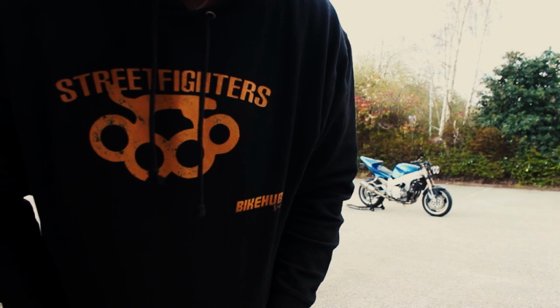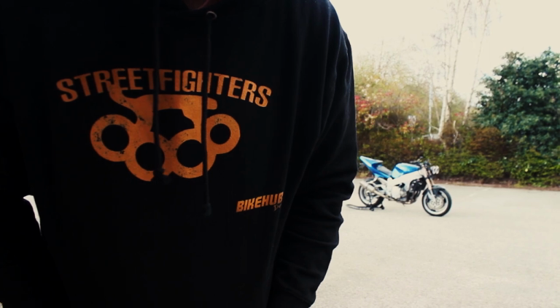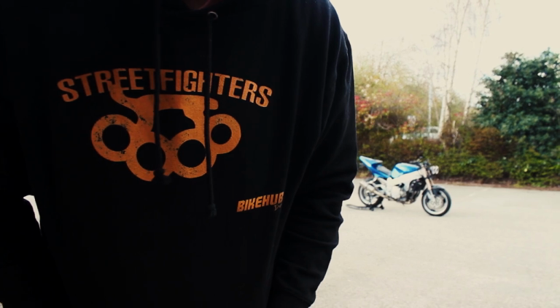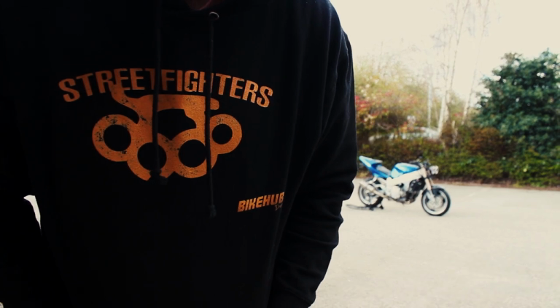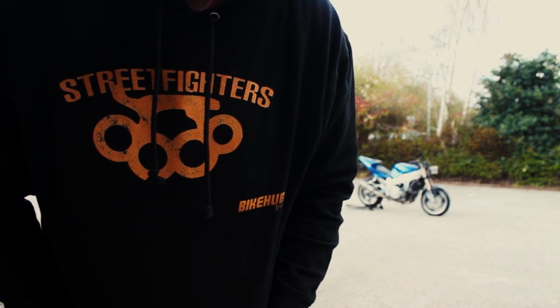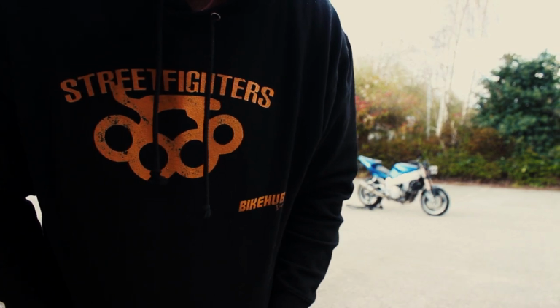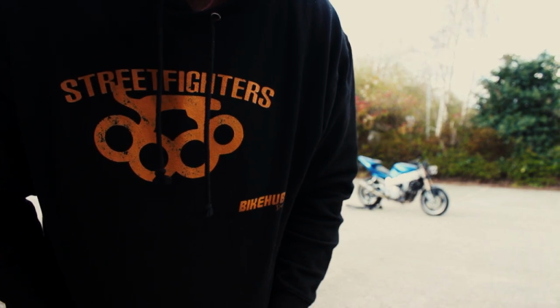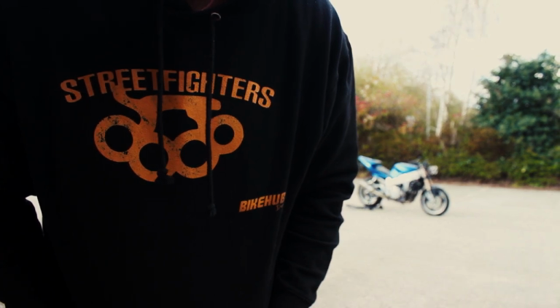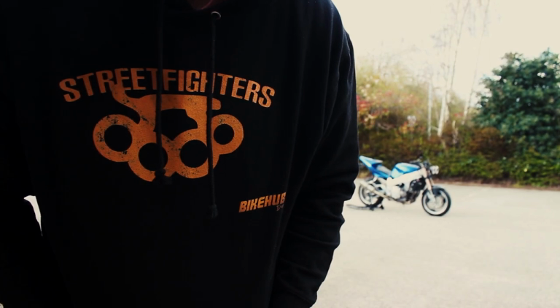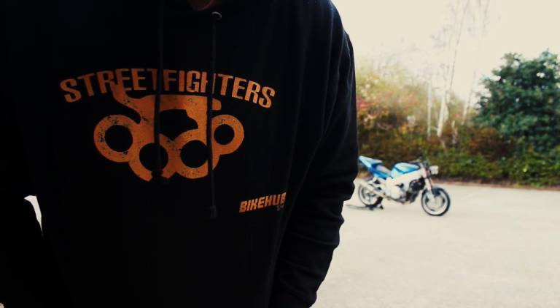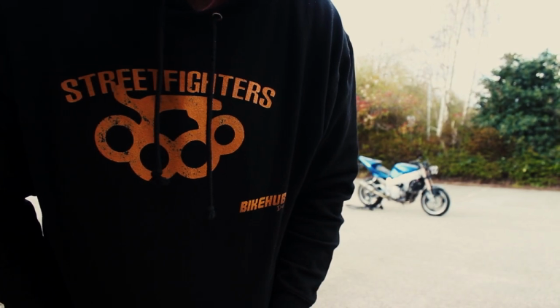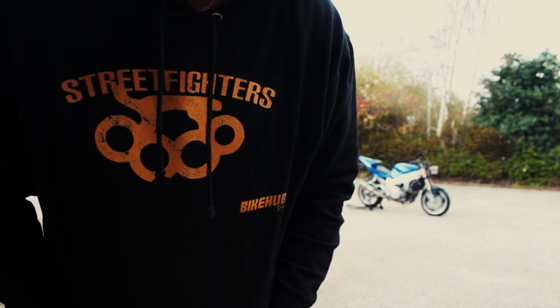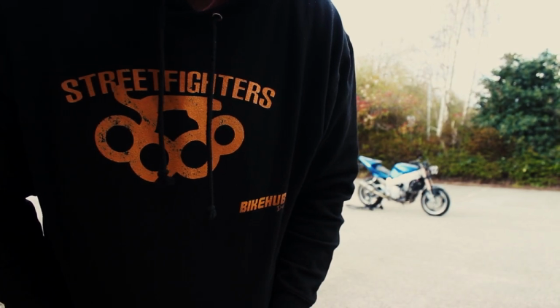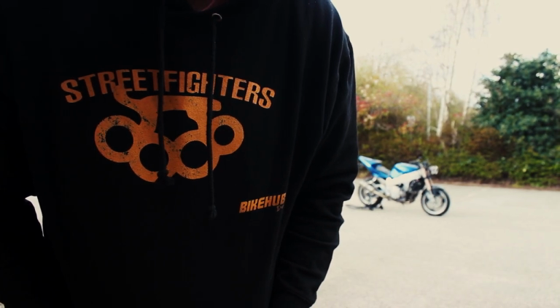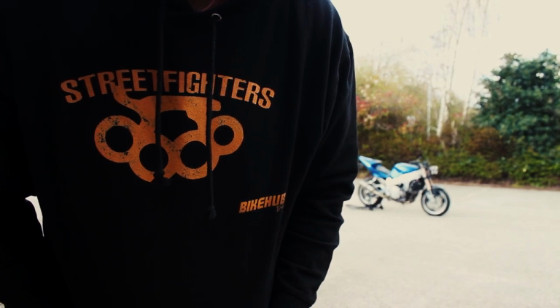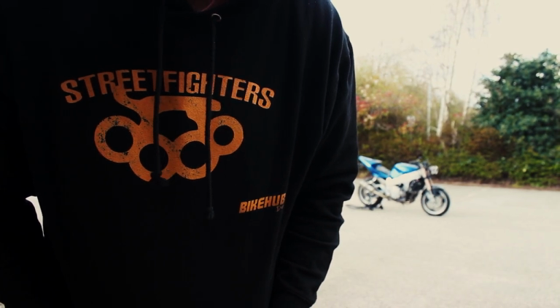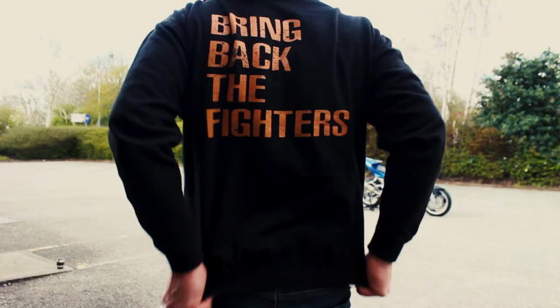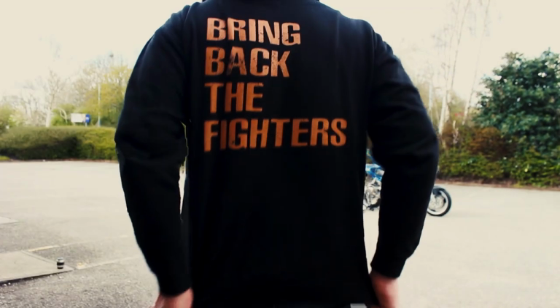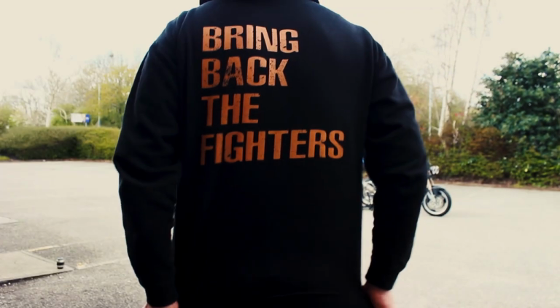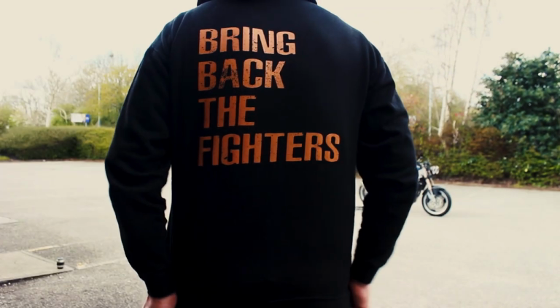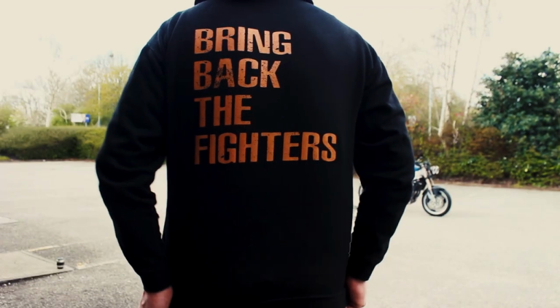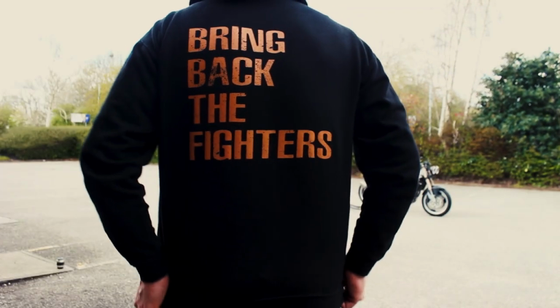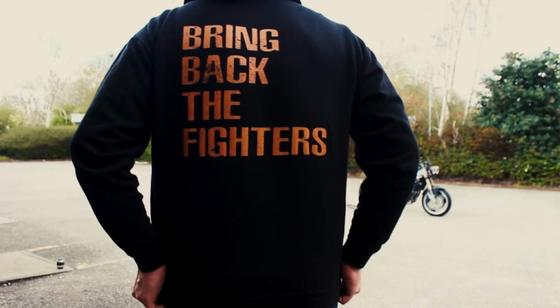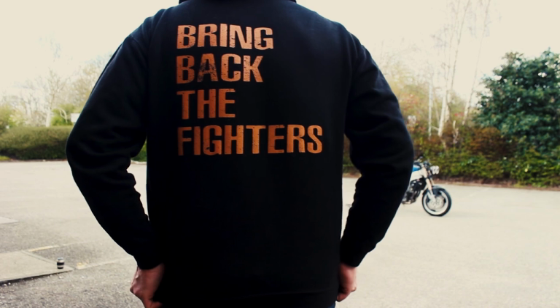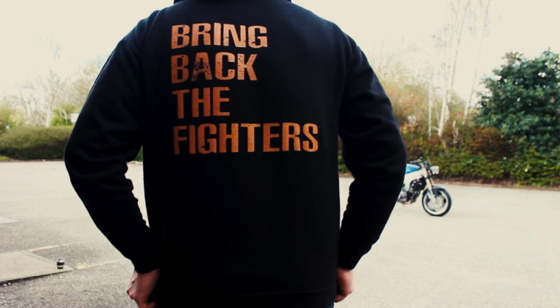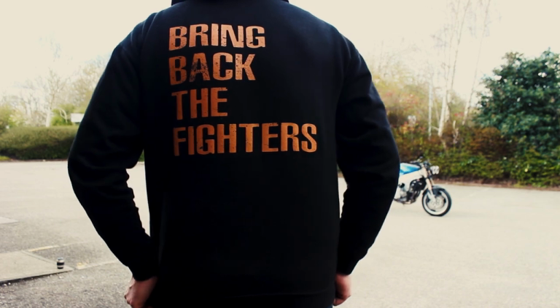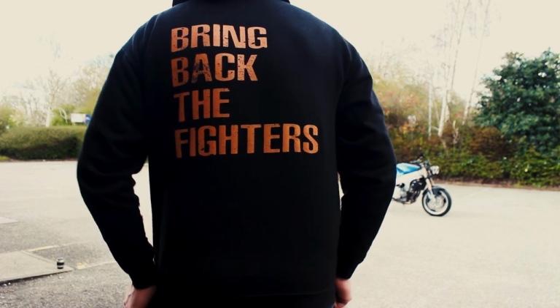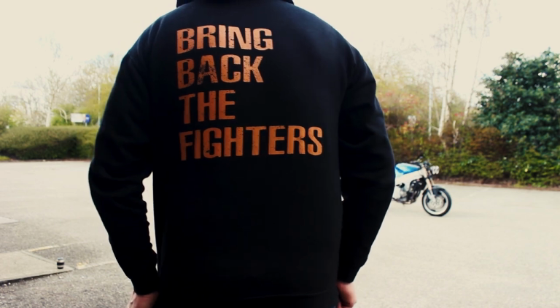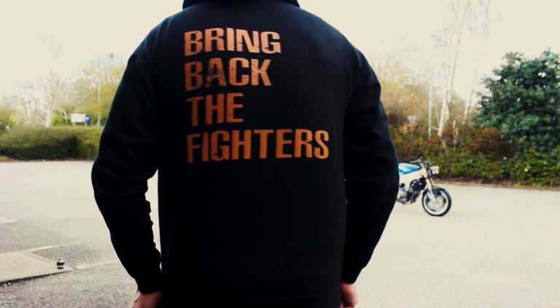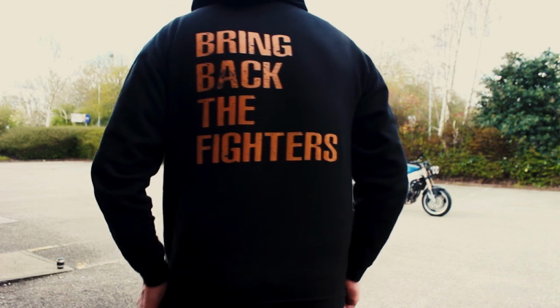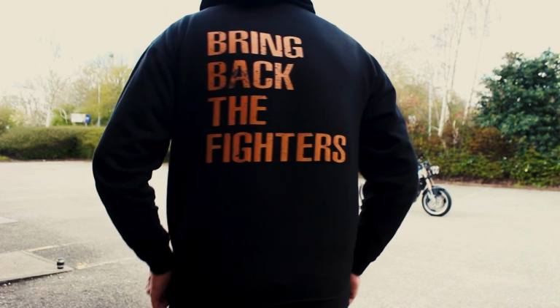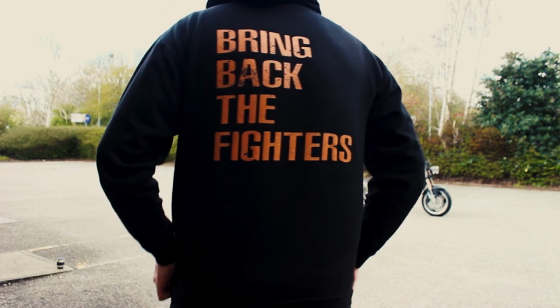If you like my Street Fighters hoodie, it's available in the store — go and get yourself one. I'll see you guys in the next video.